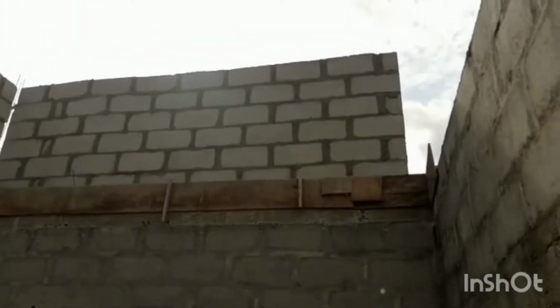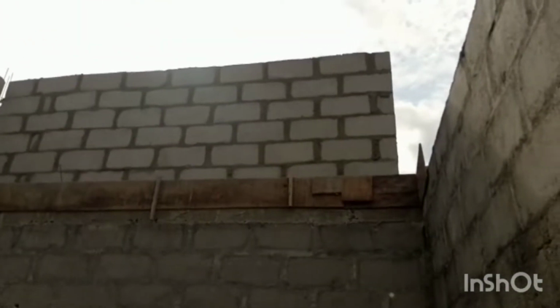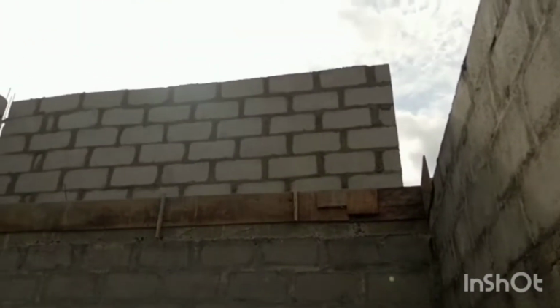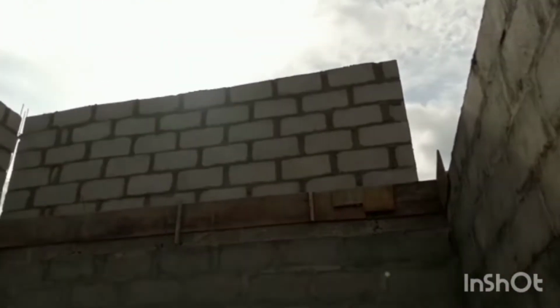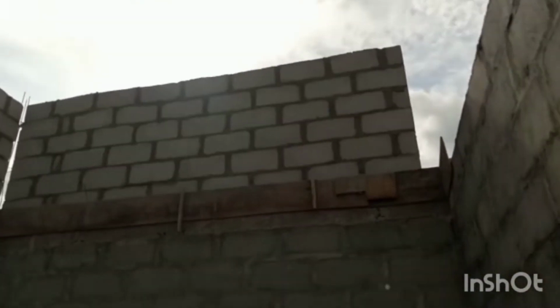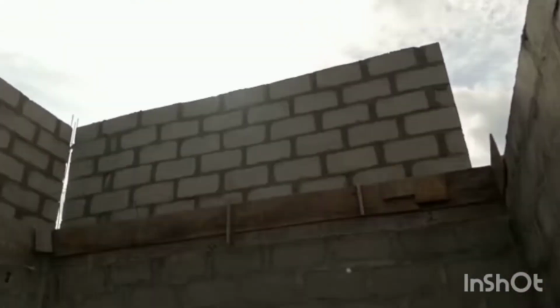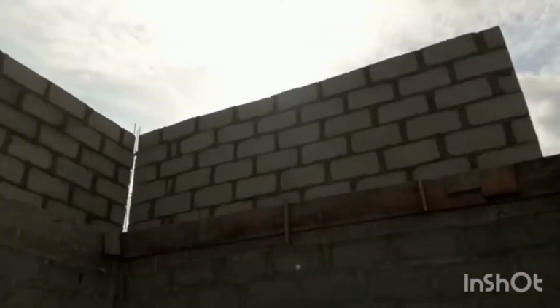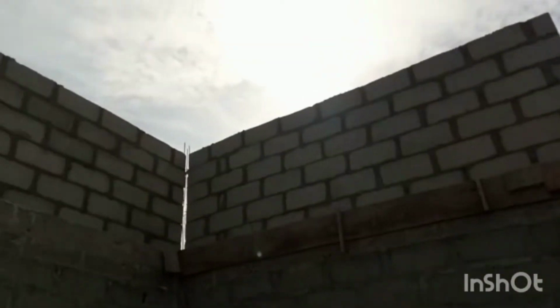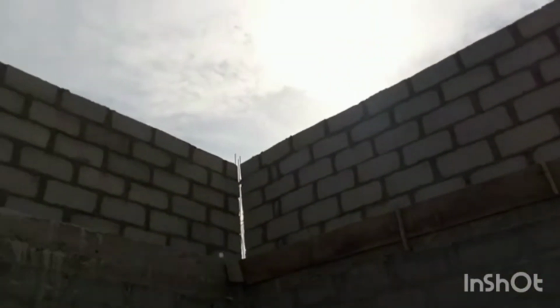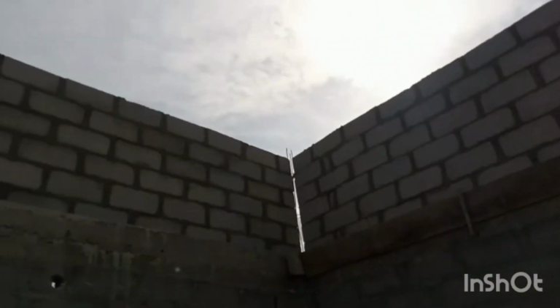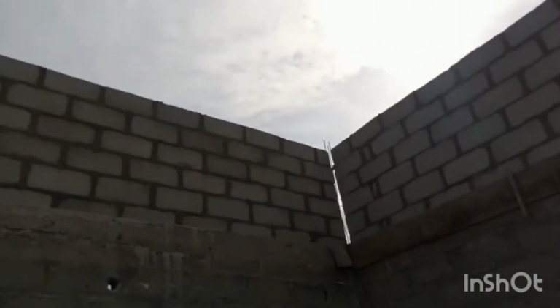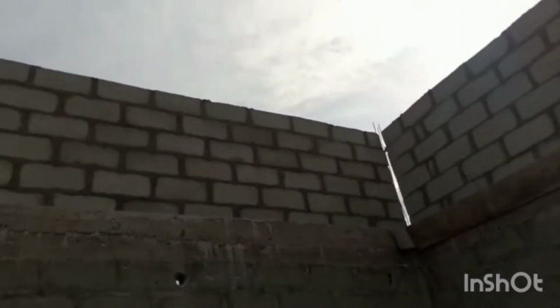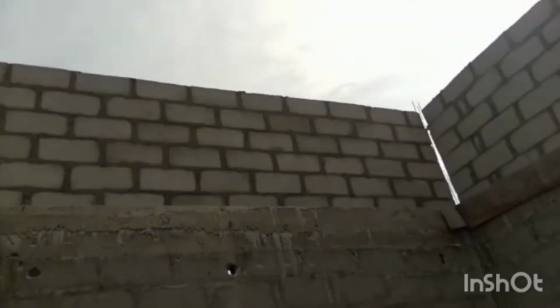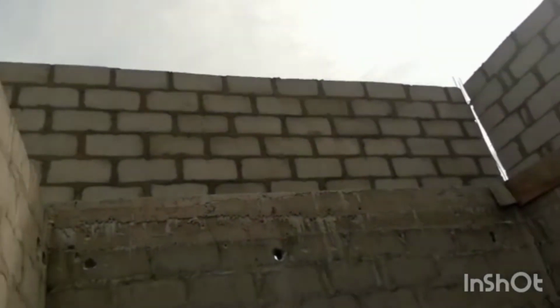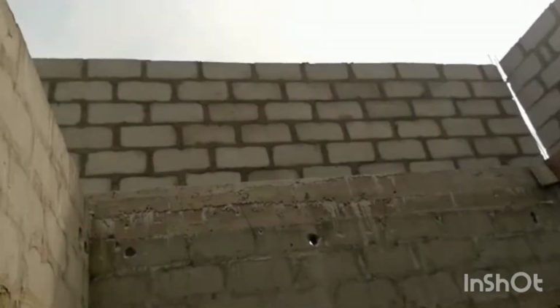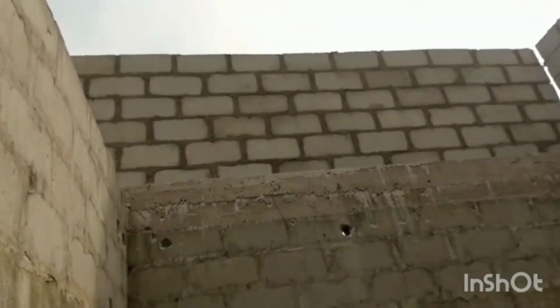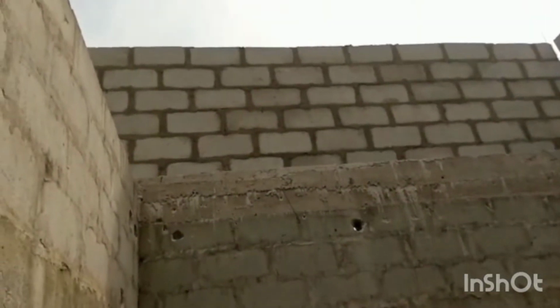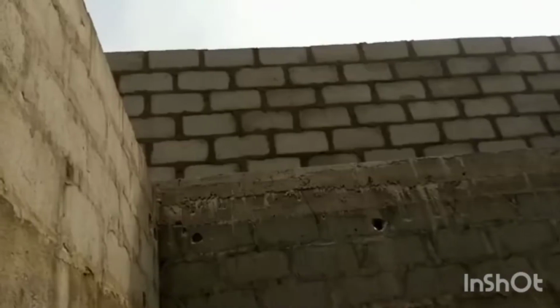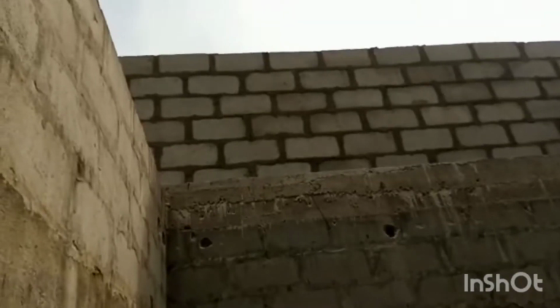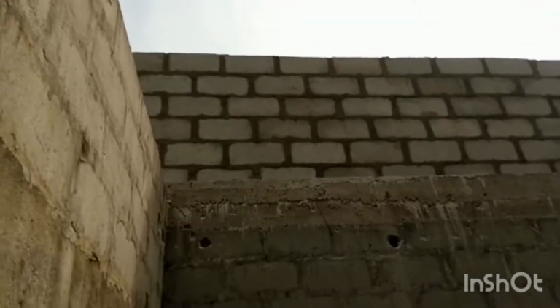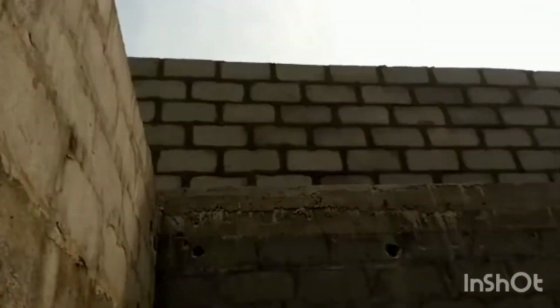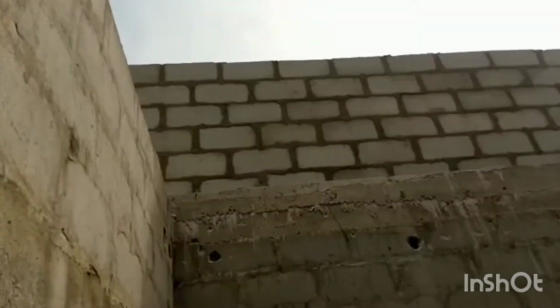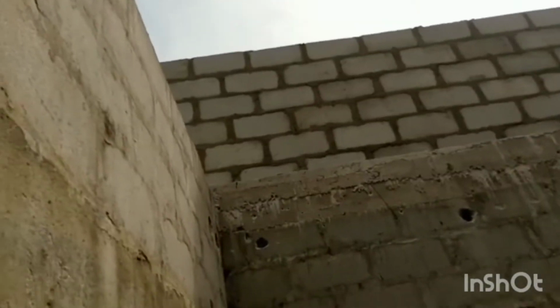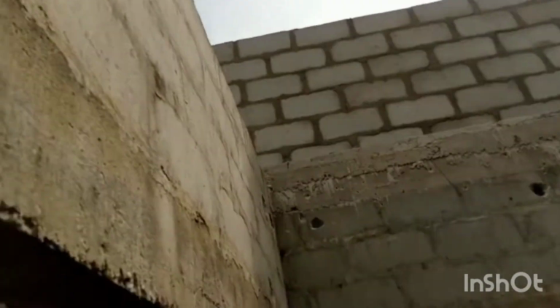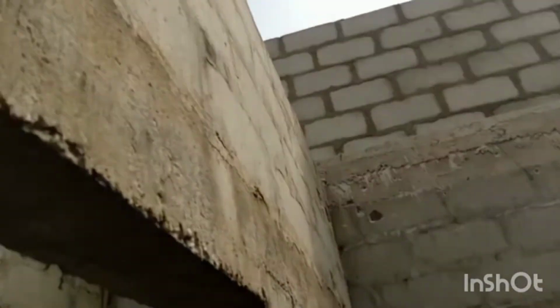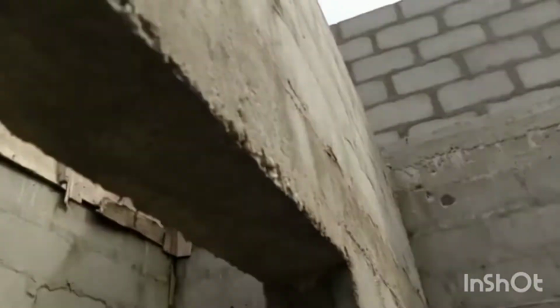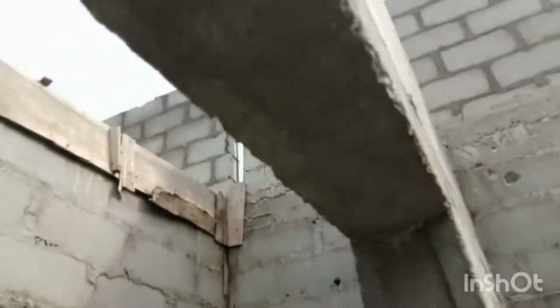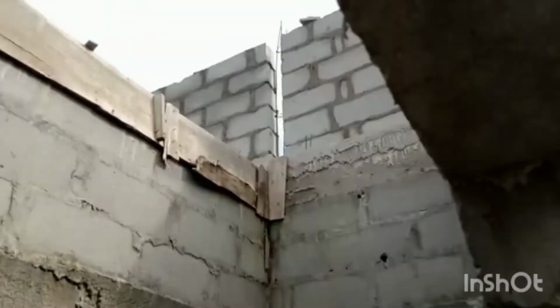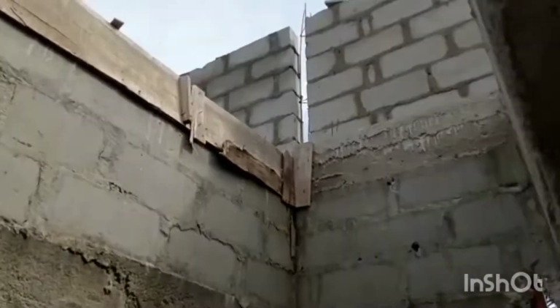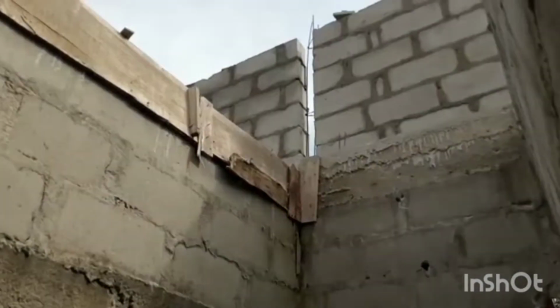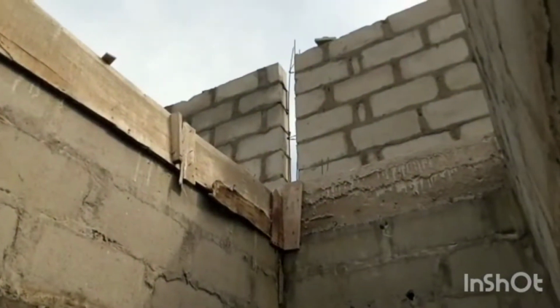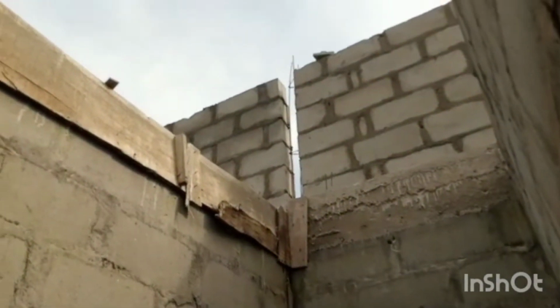You can see the height from inside — this has maintained a good height.